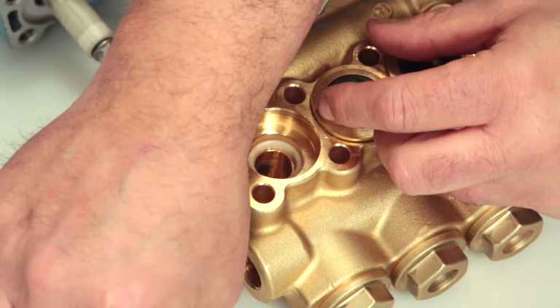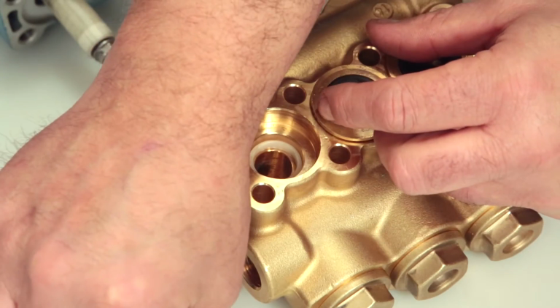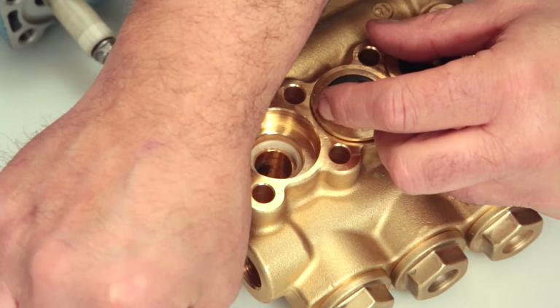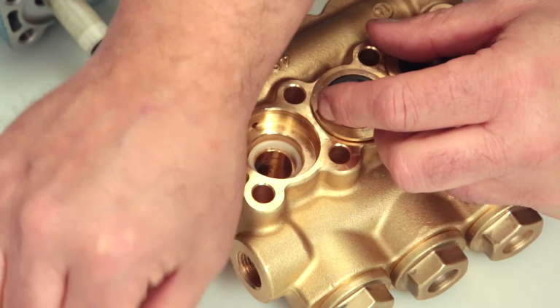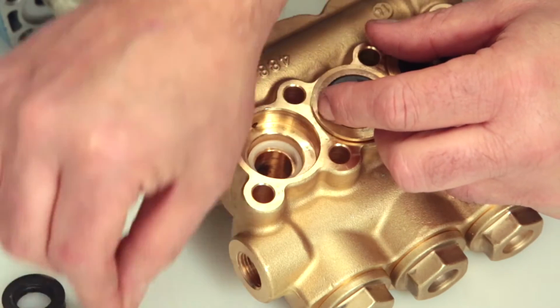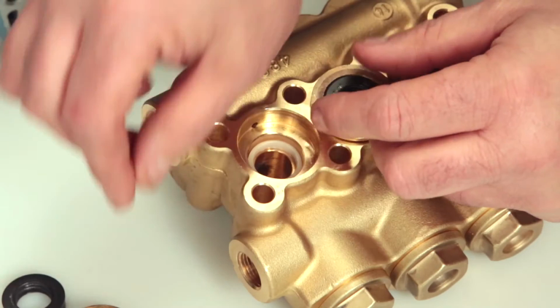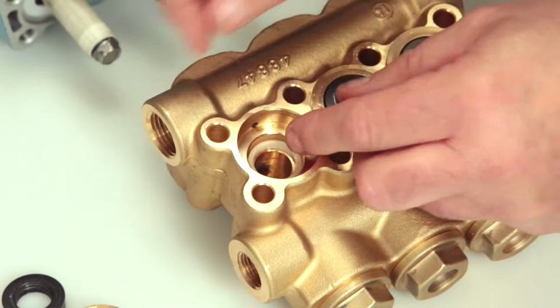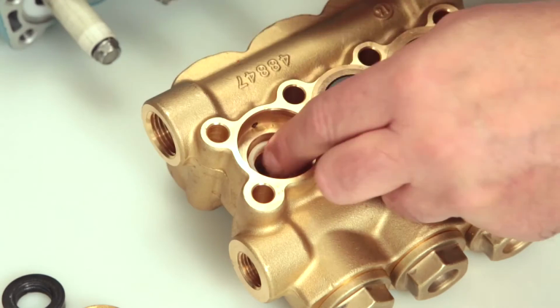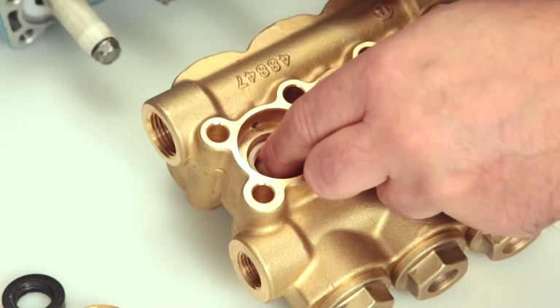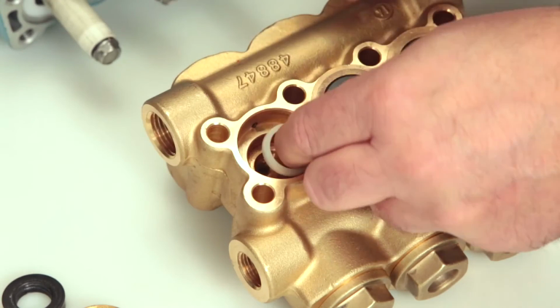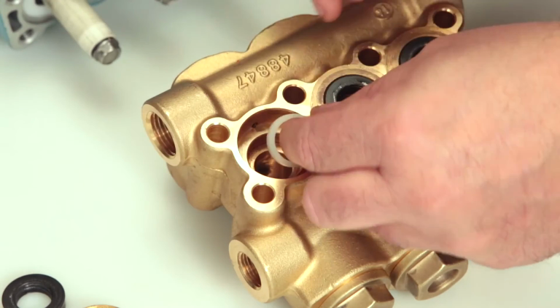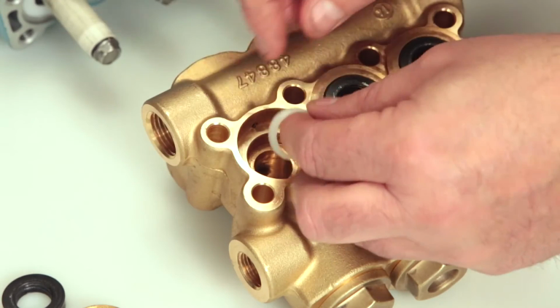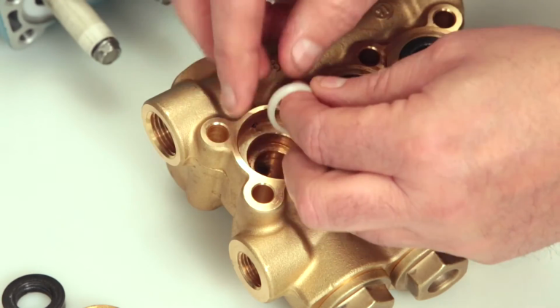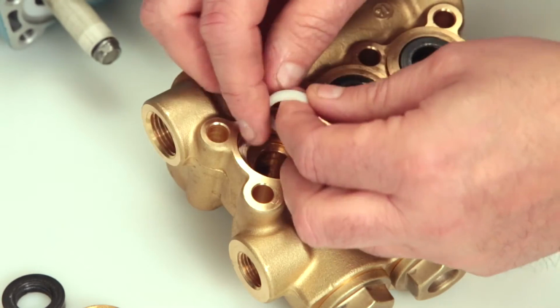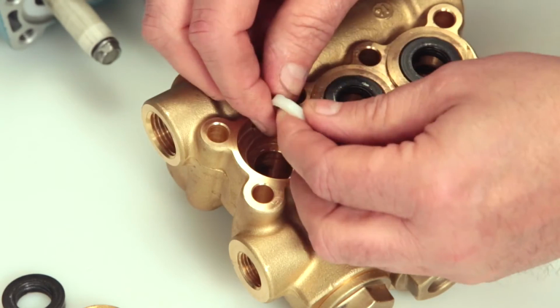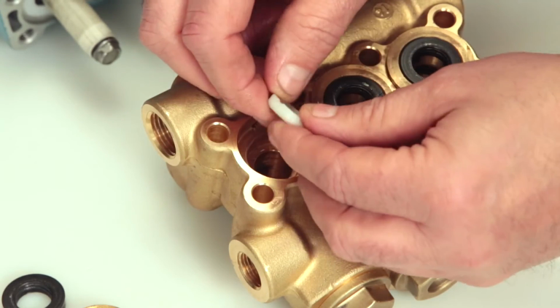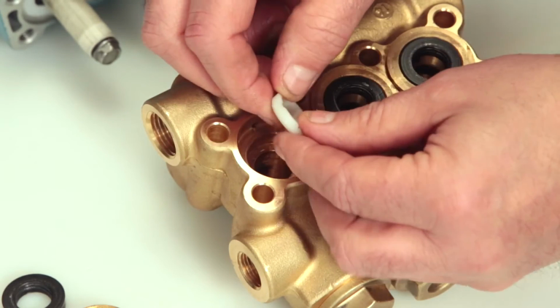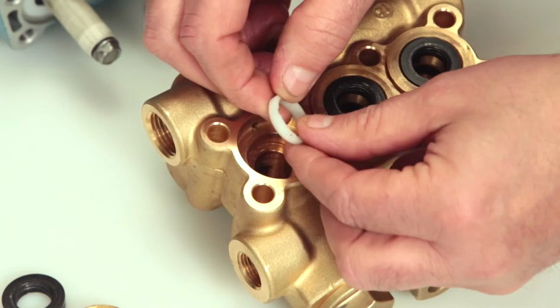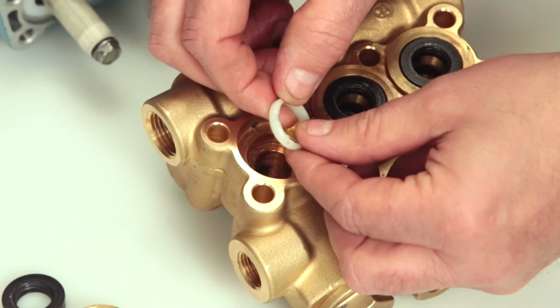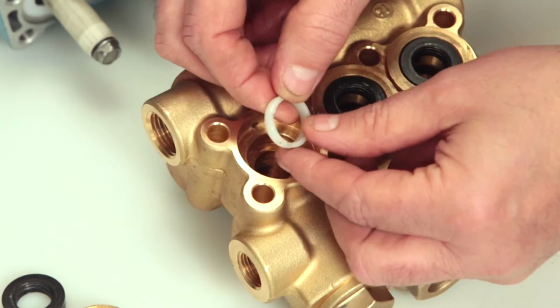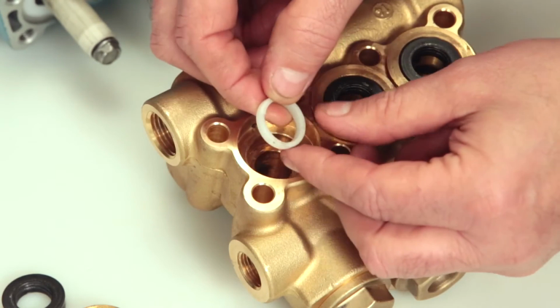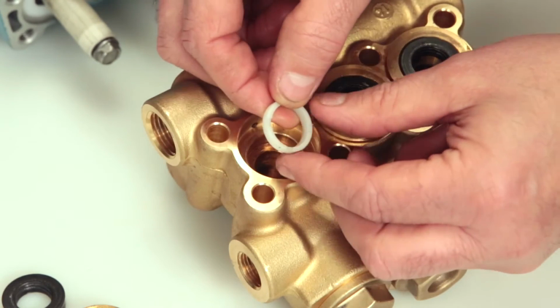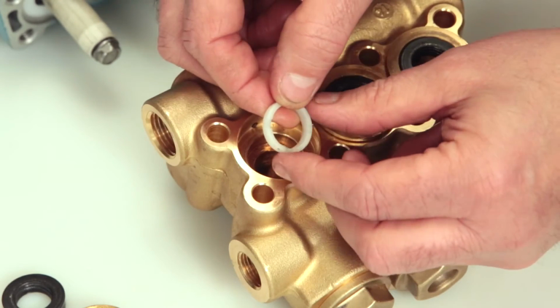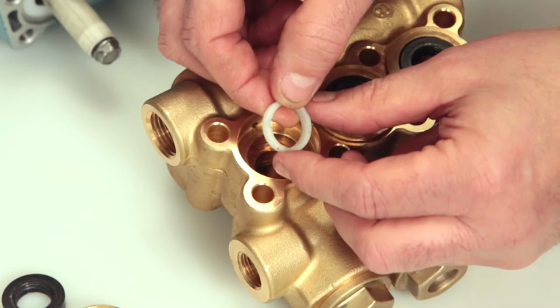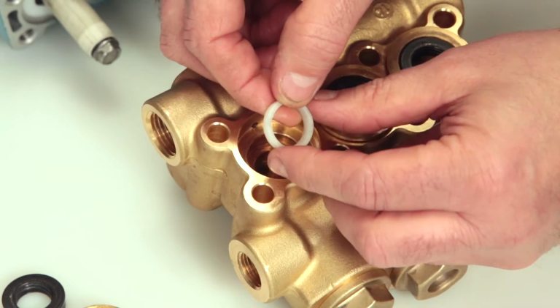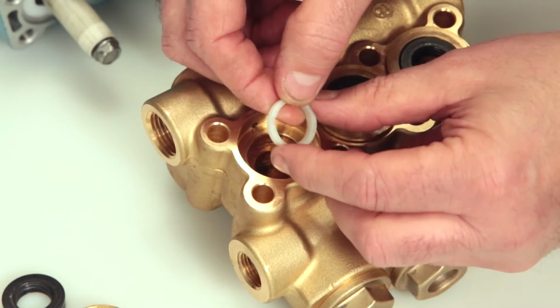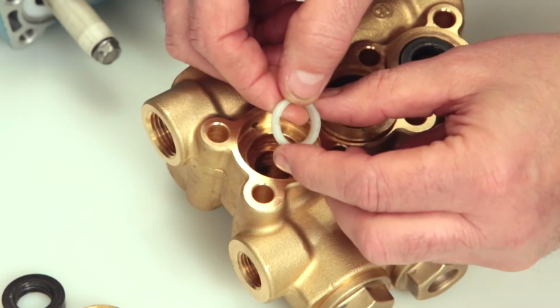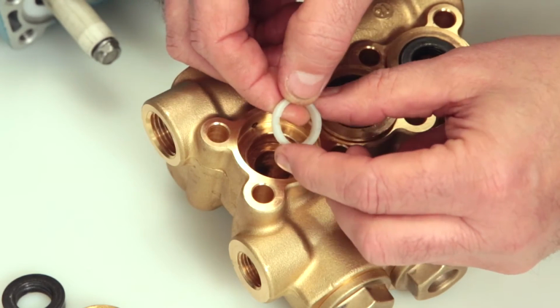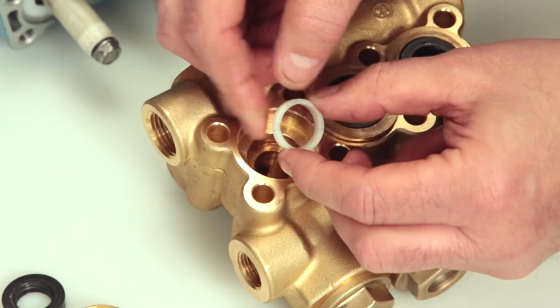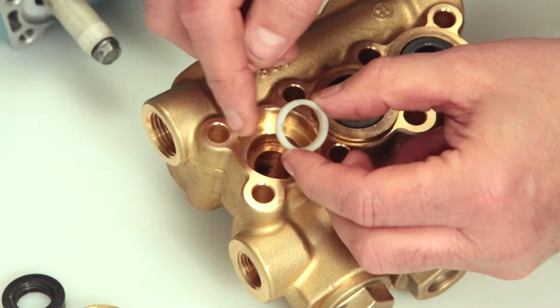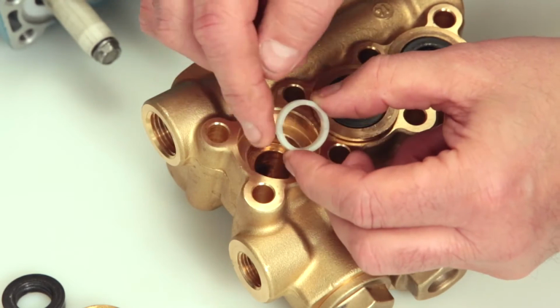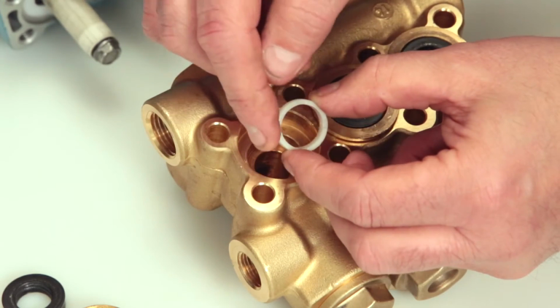Underneath the high pressure seal lies the male adapter. Remove and inspect for damage or wear.